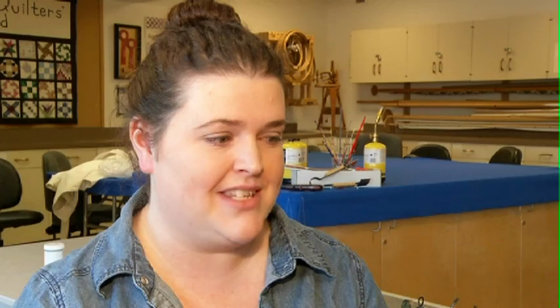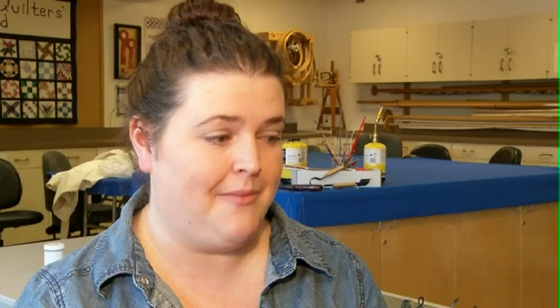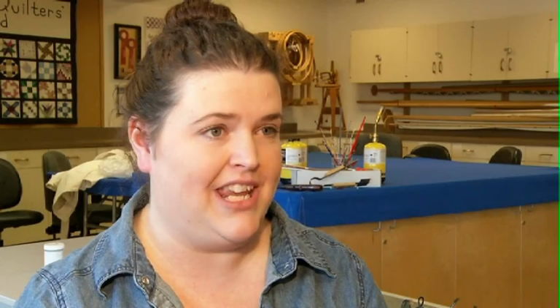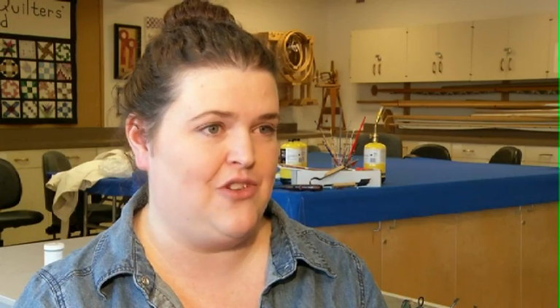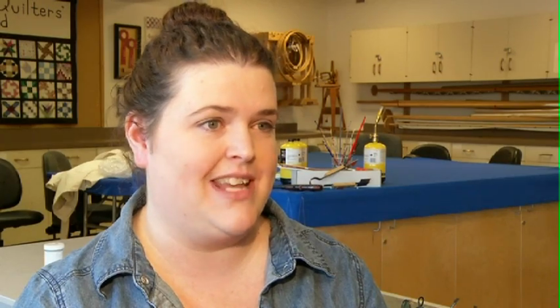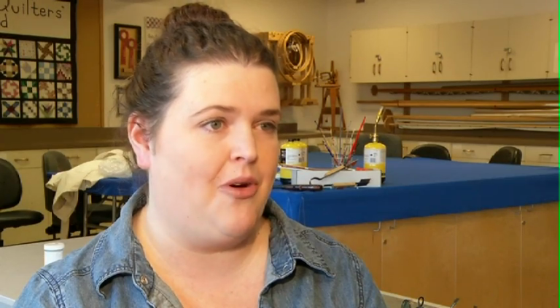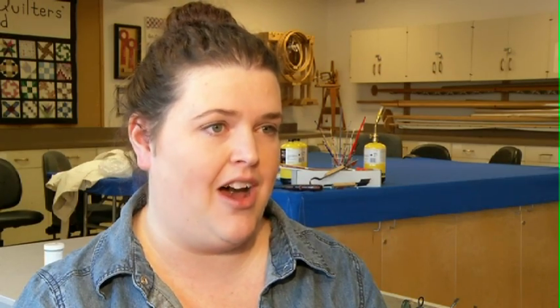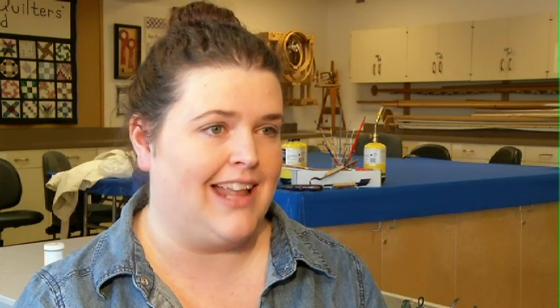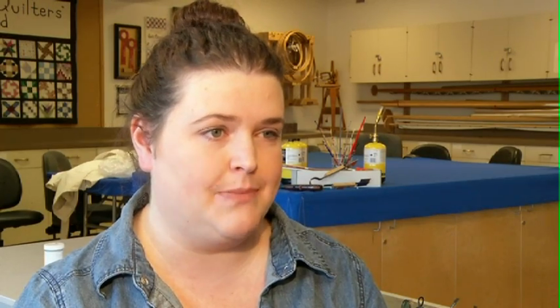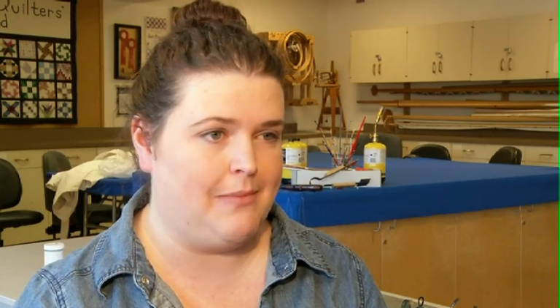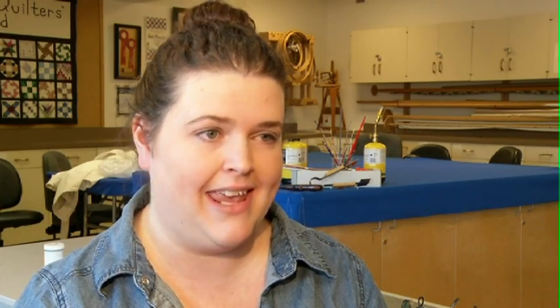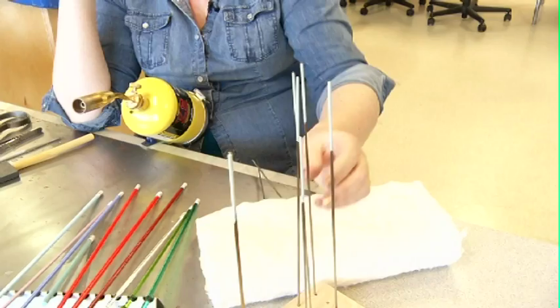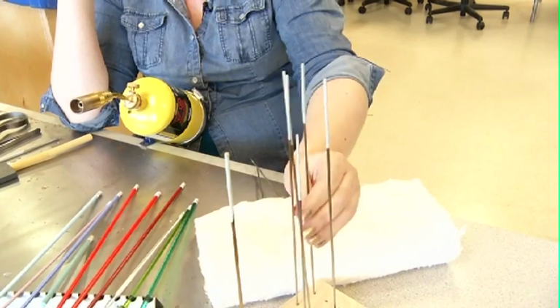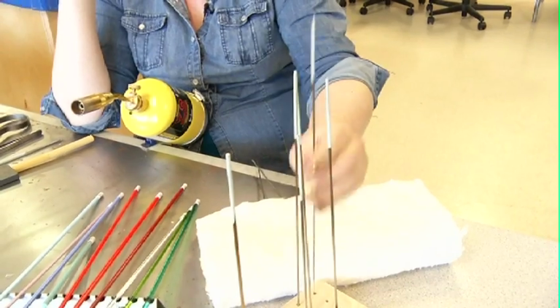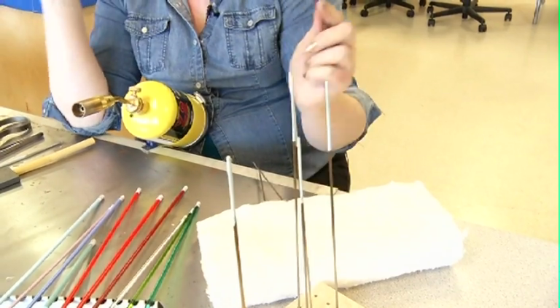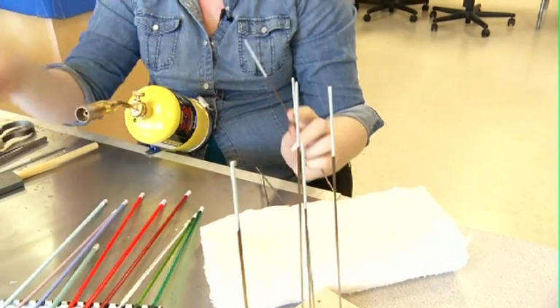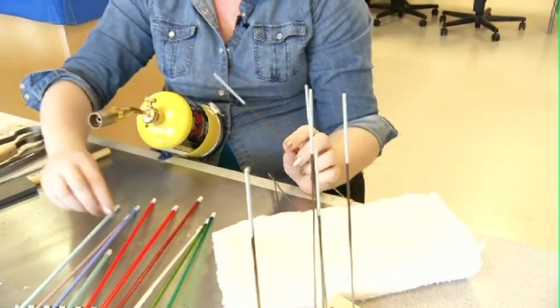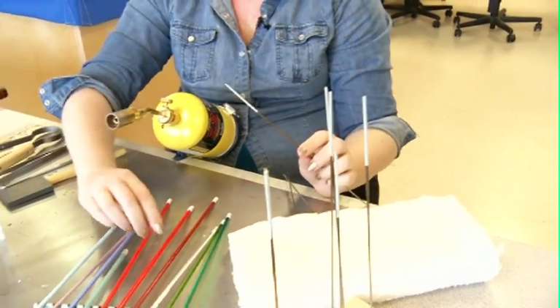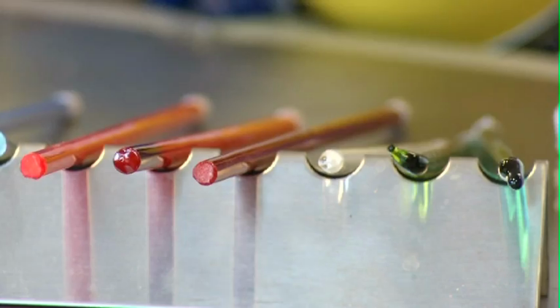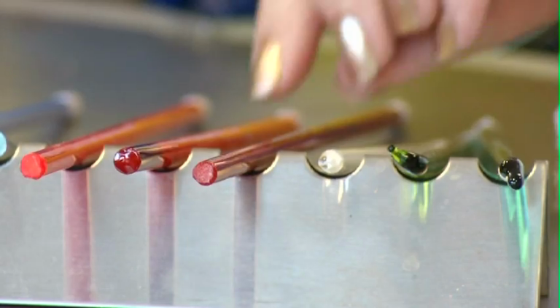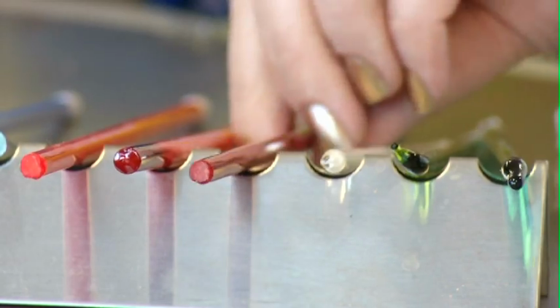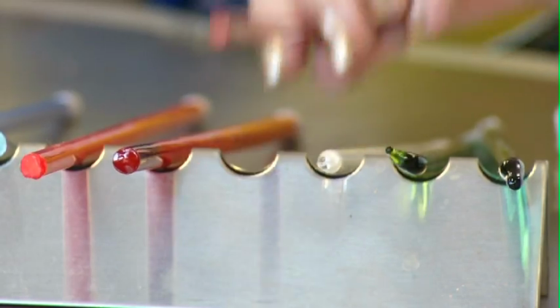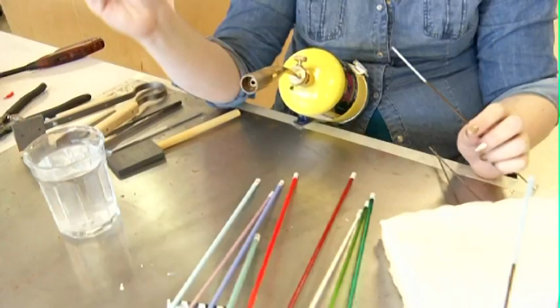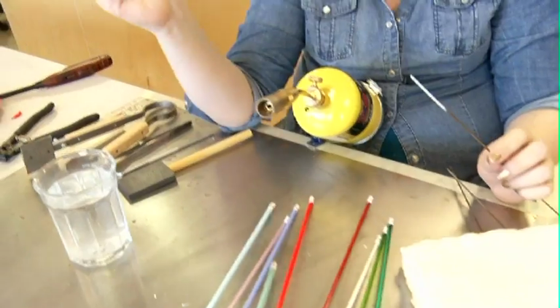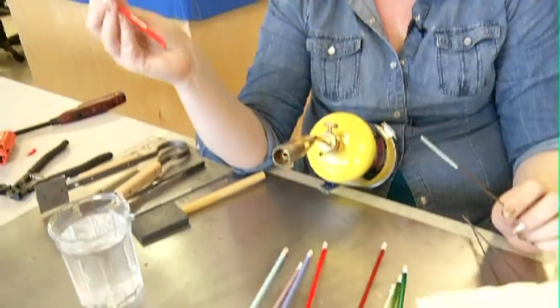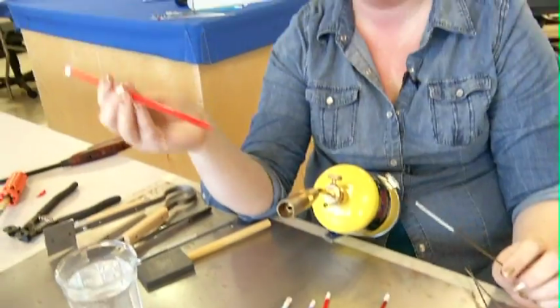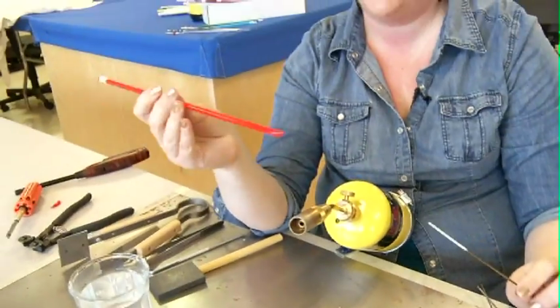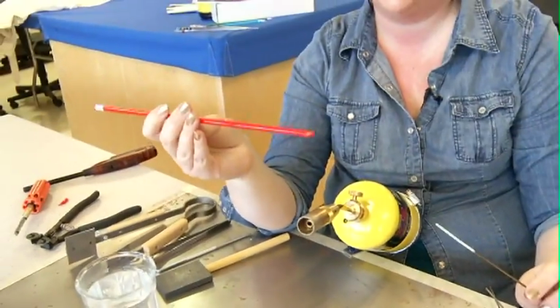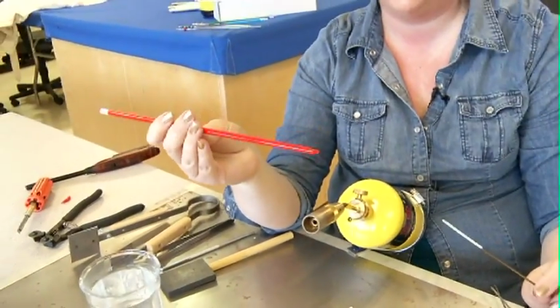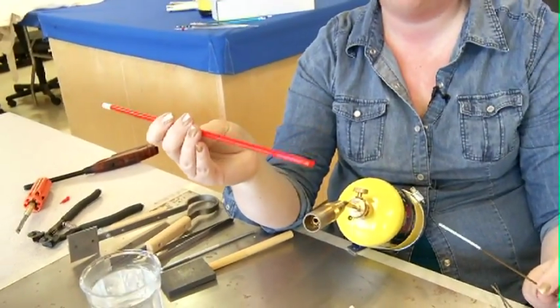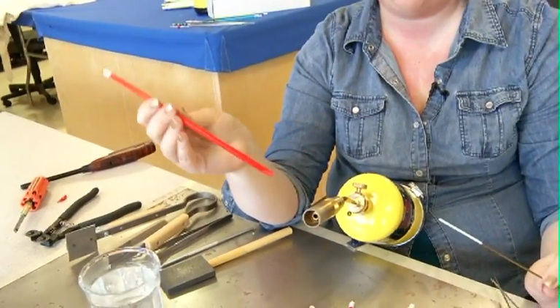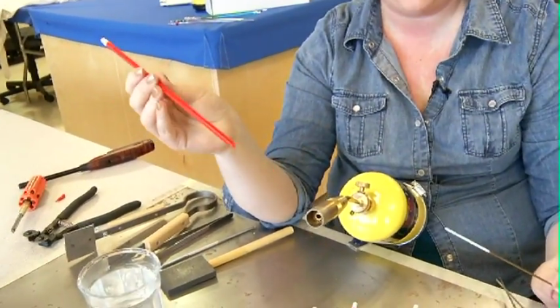Today I'm going to give you a demo on glass bead making. First I'm going to pick the color I want to use for the heart — I'm going to use this nice bright red.